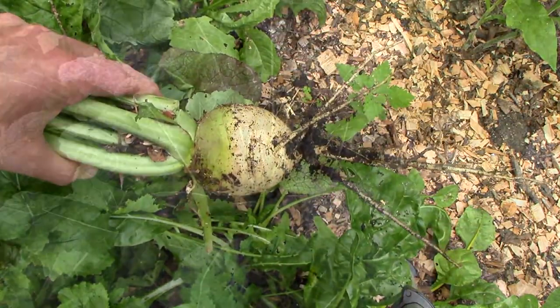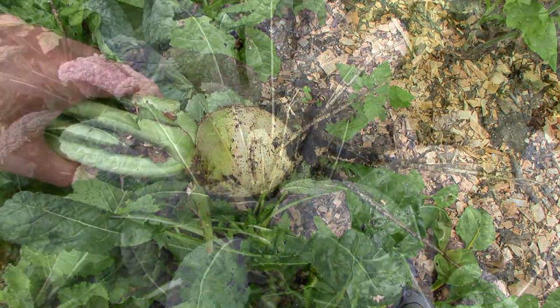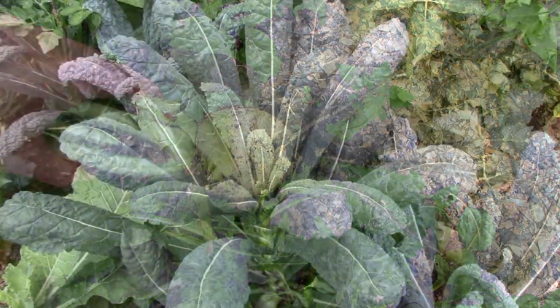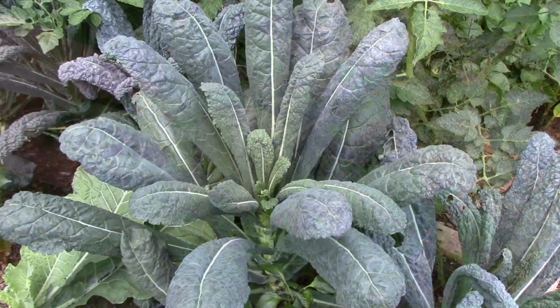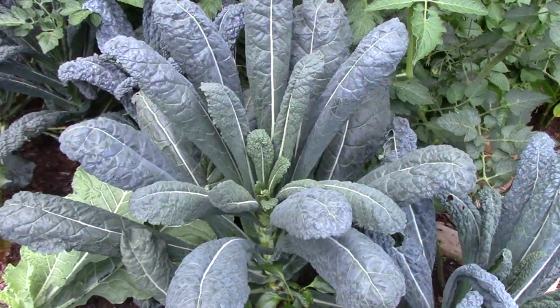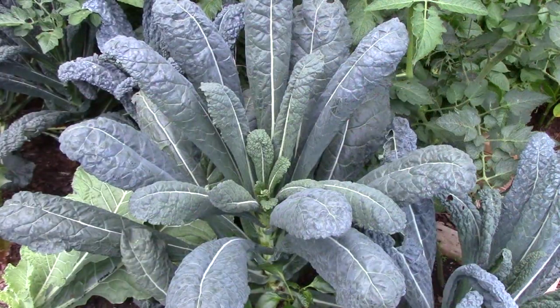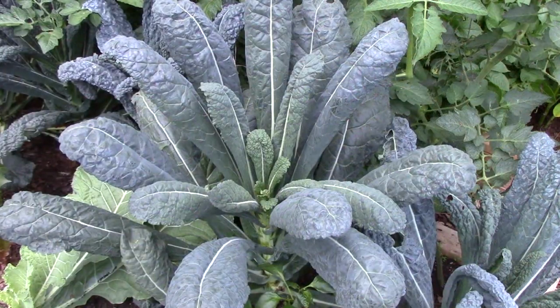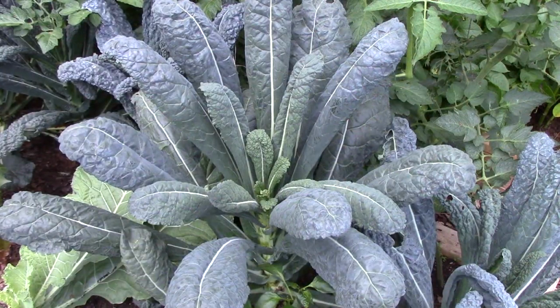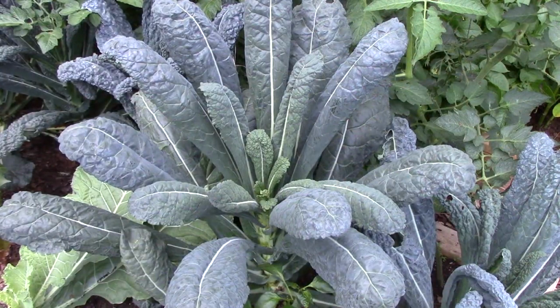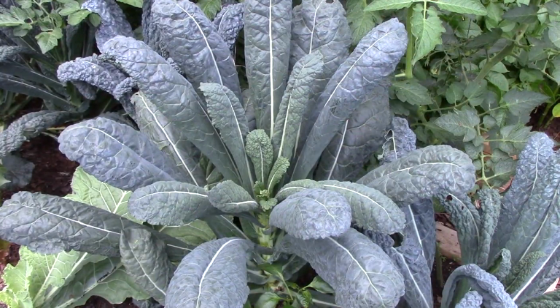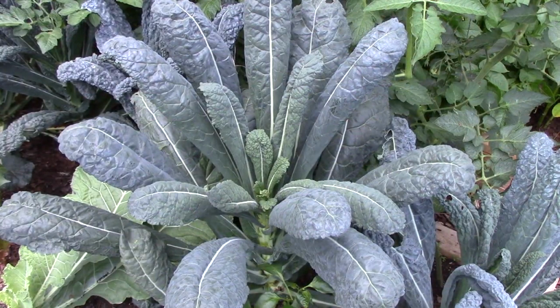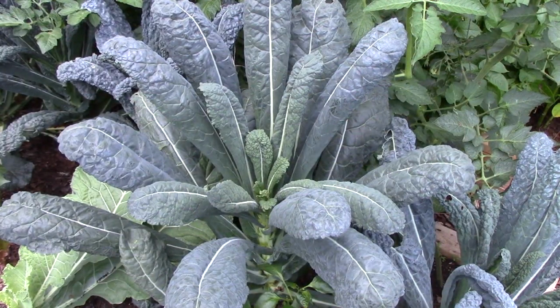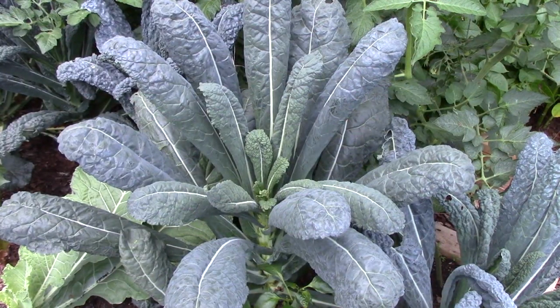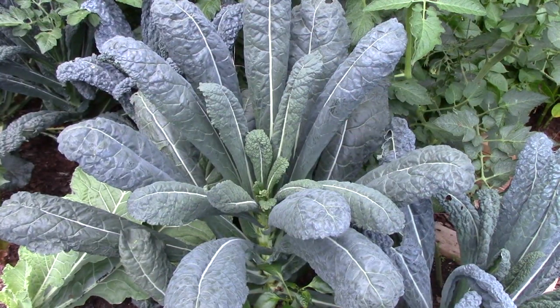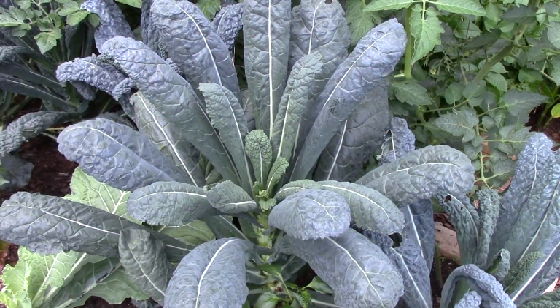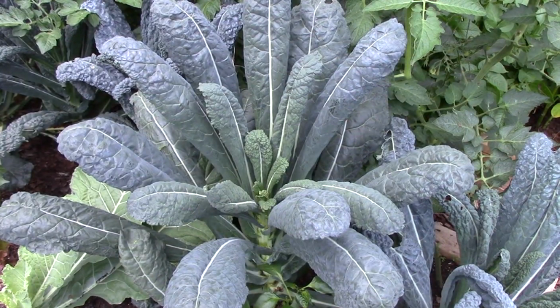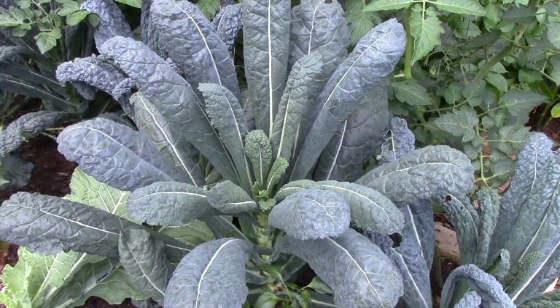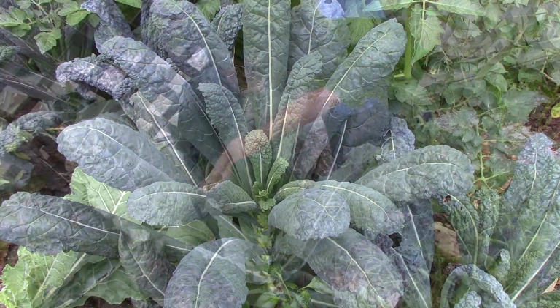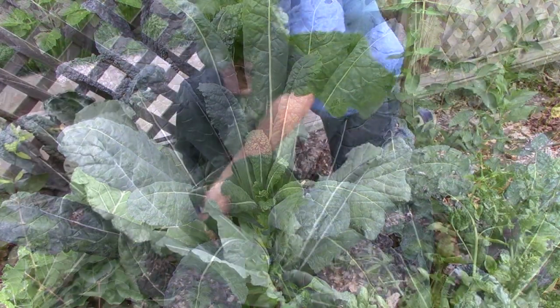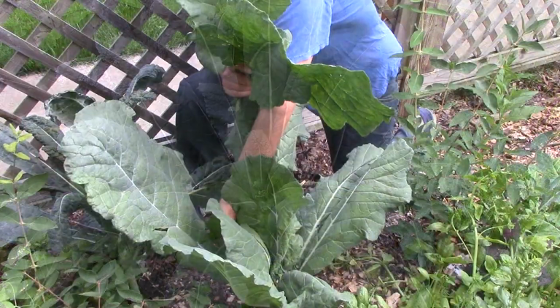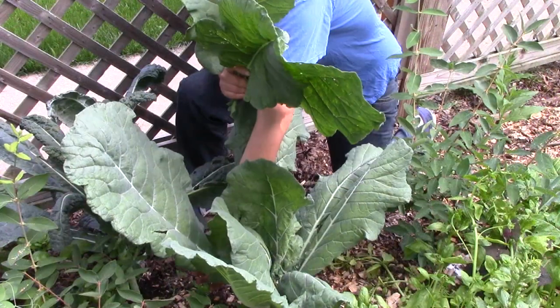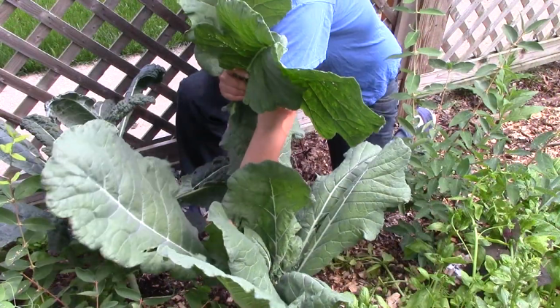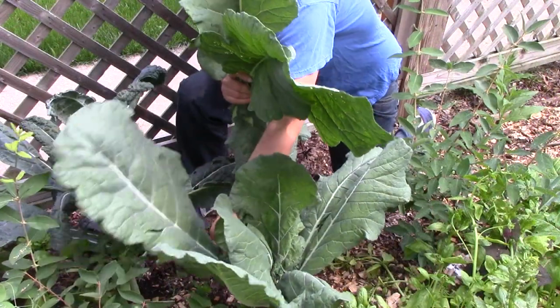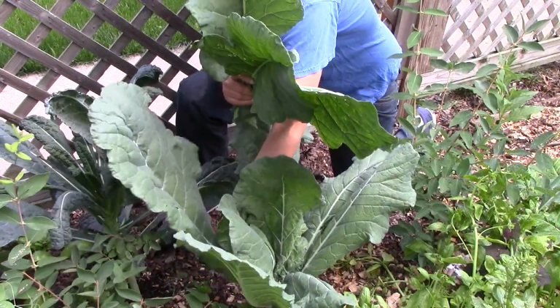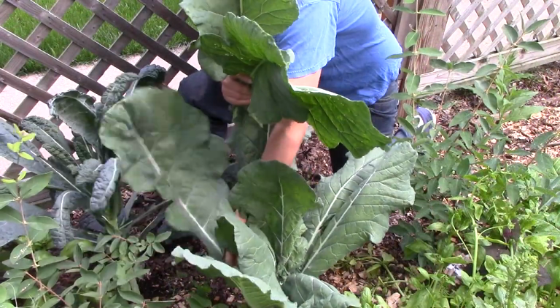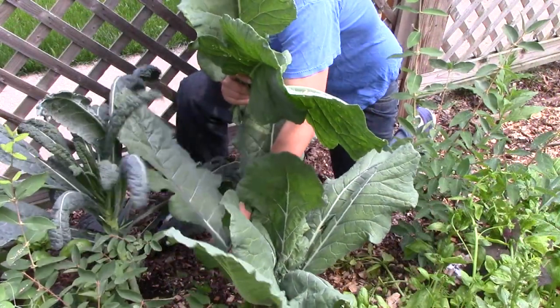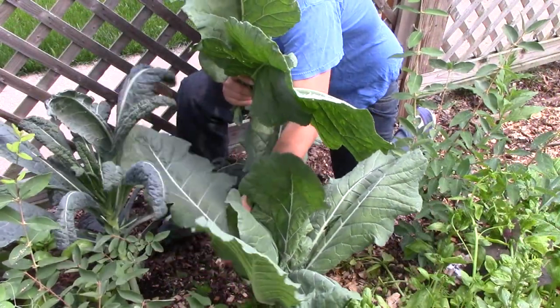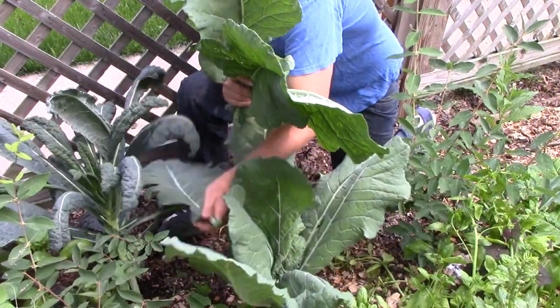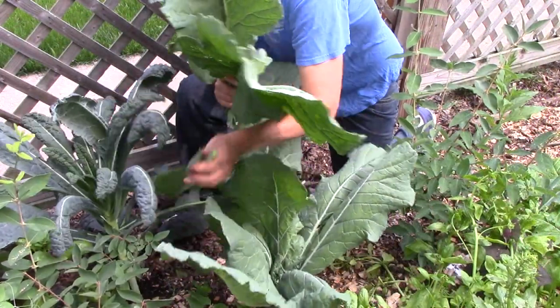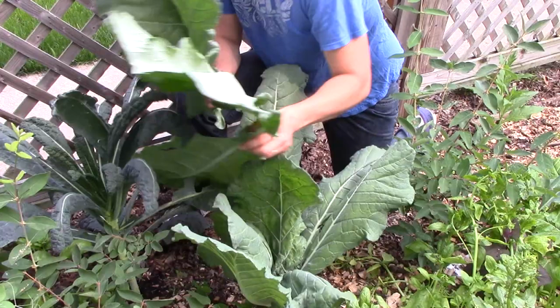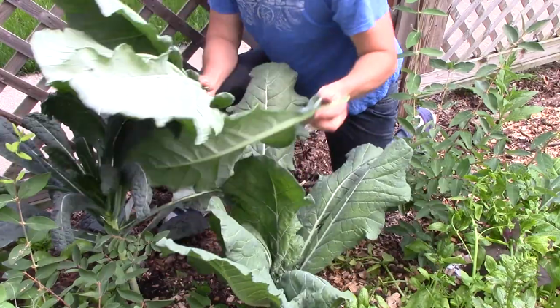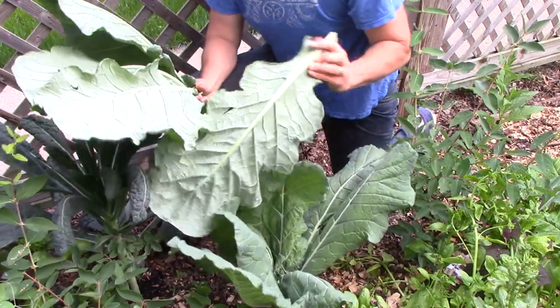The kale and collards are growing faster than we can pick them, and we're blown away by the size of these collard leaves.